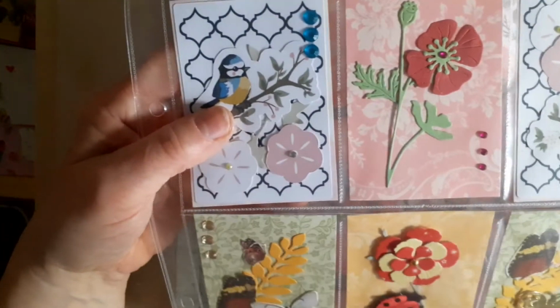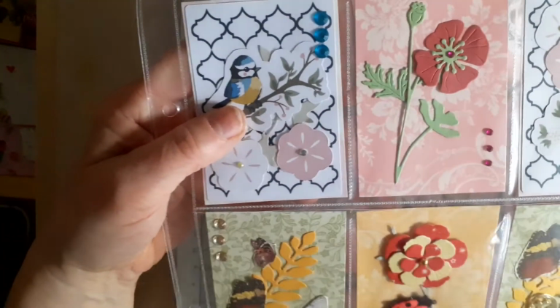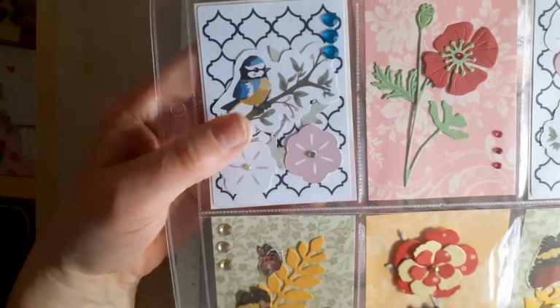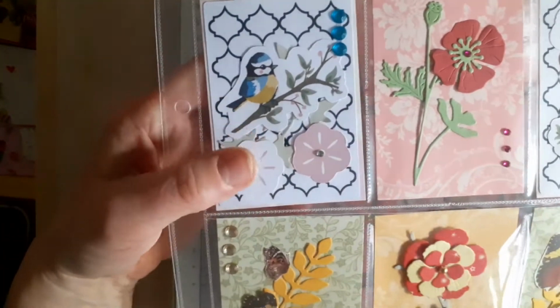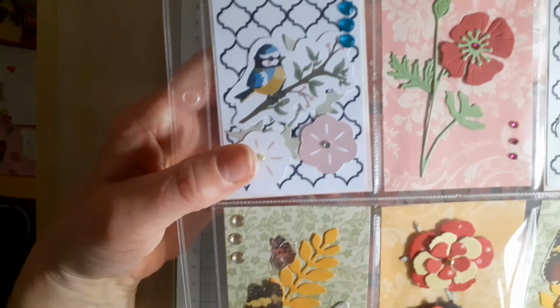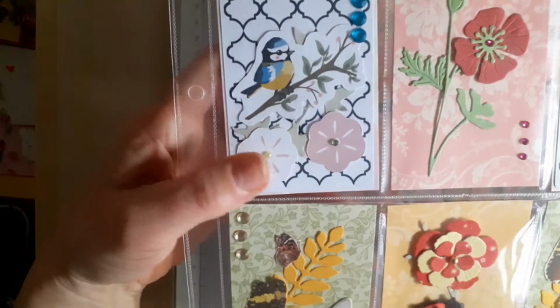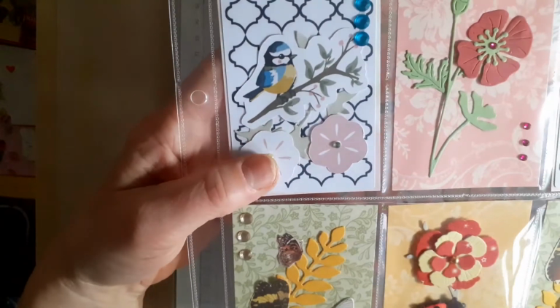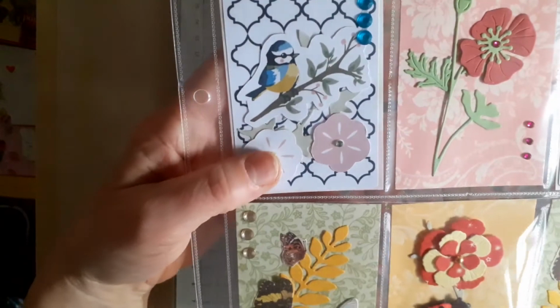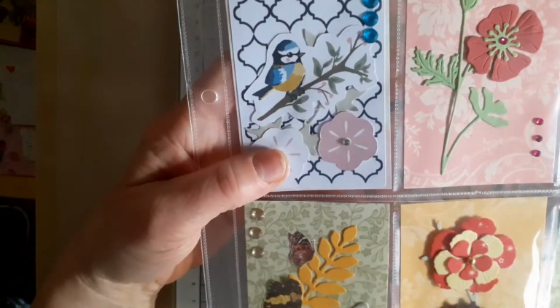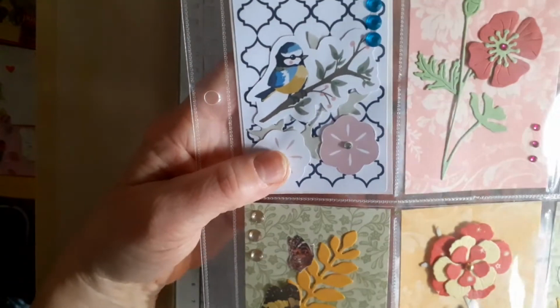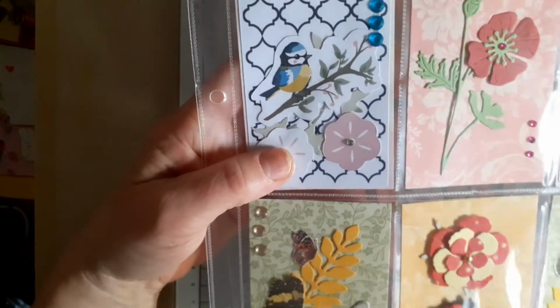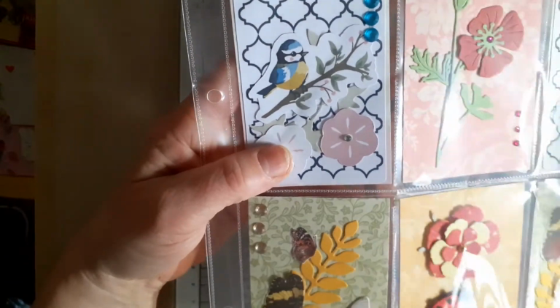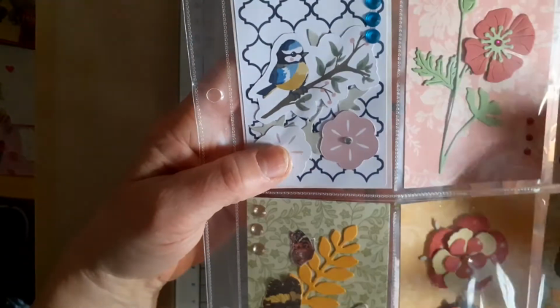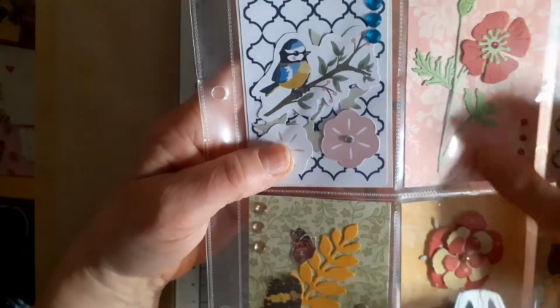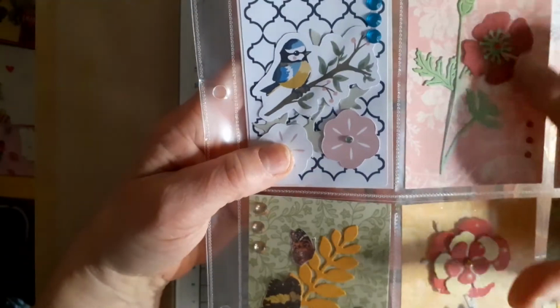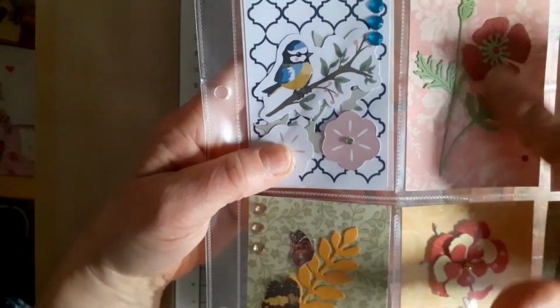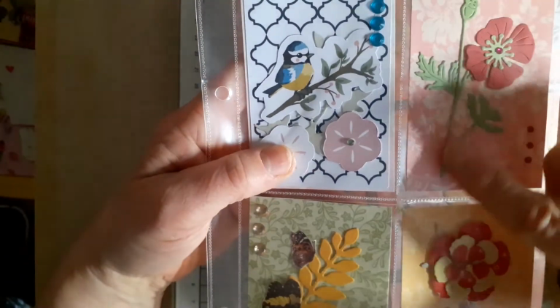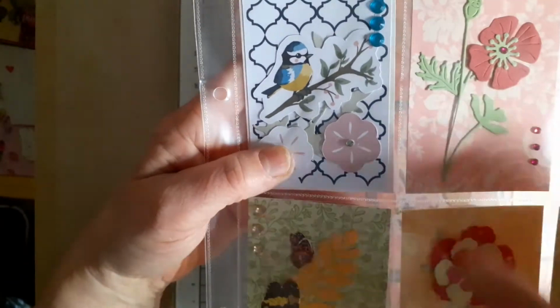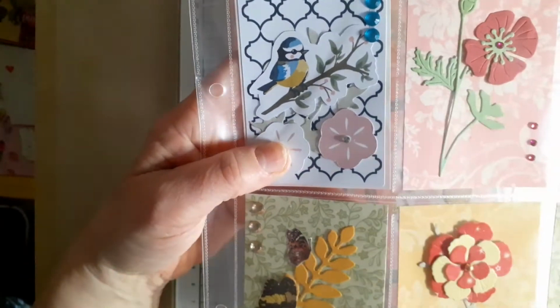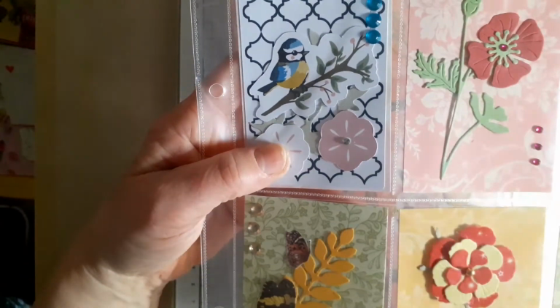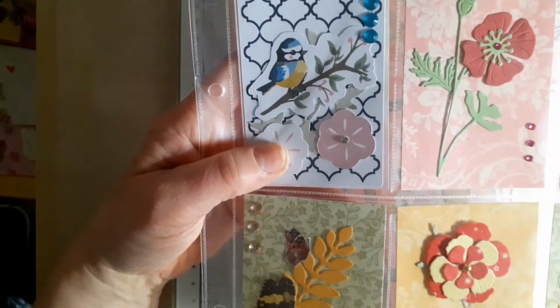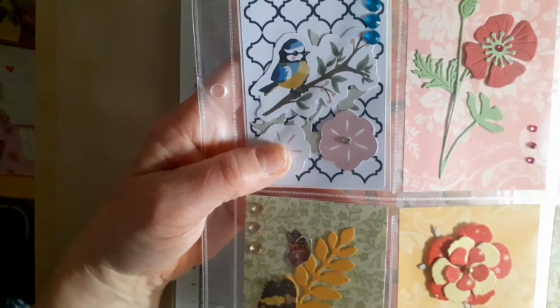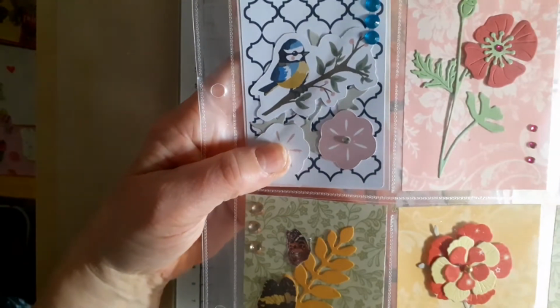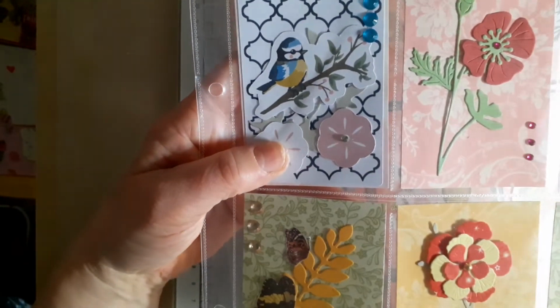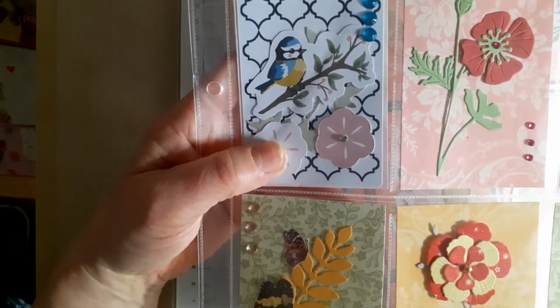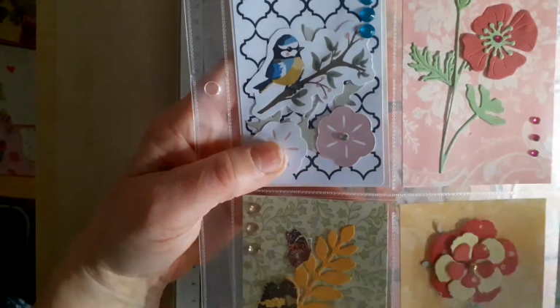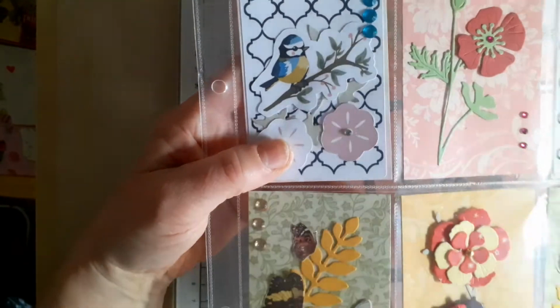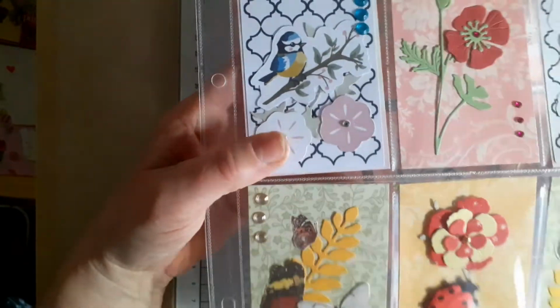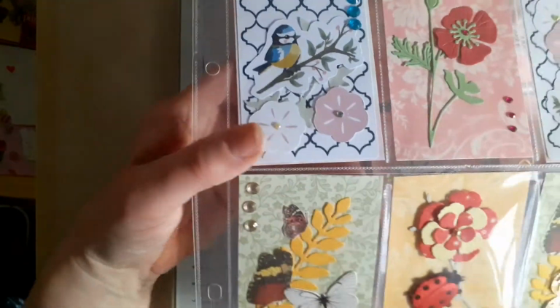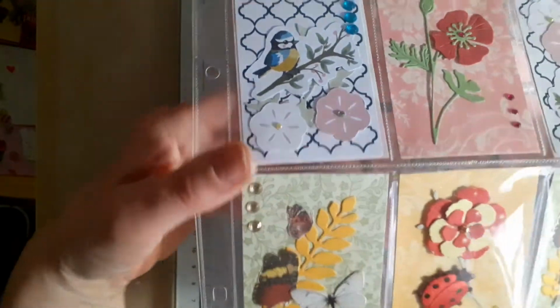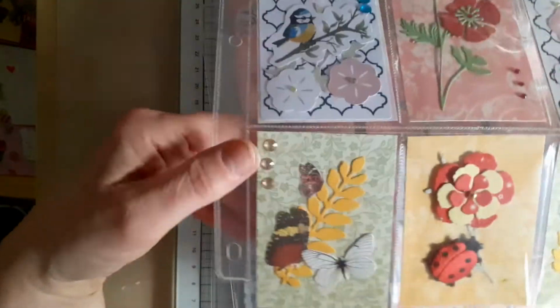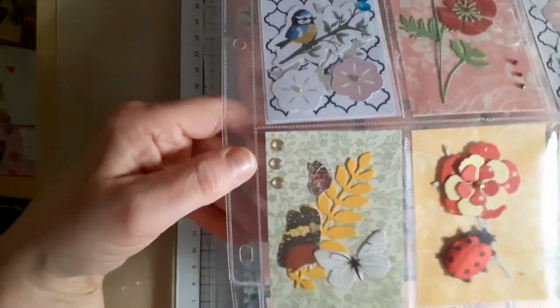This is the poppy die that I got from BB Craft, and this is the bottom layer there.